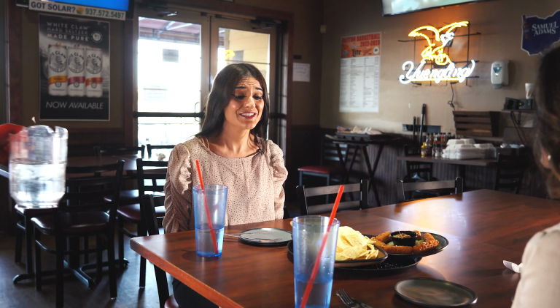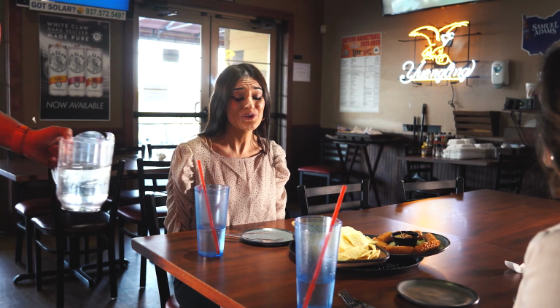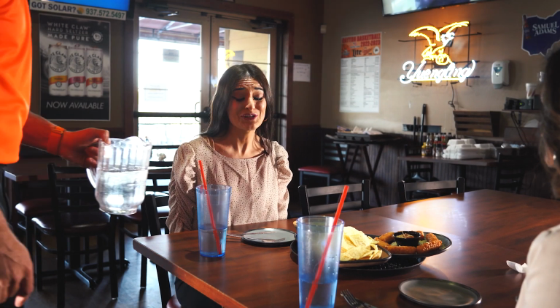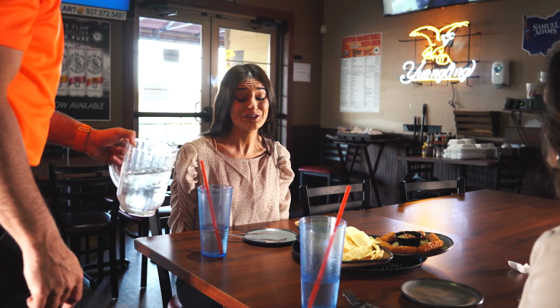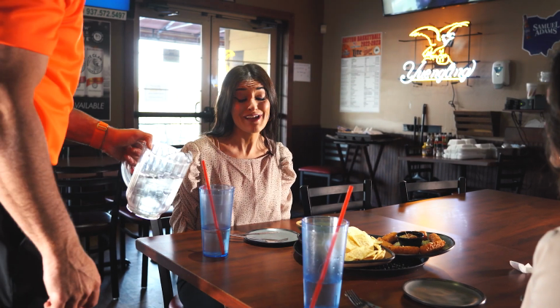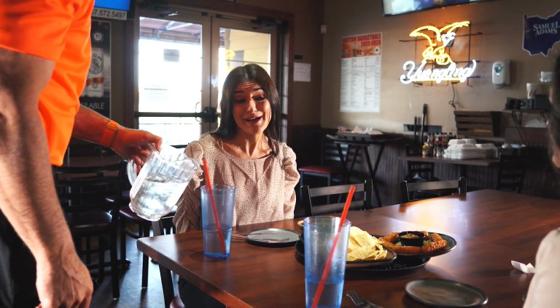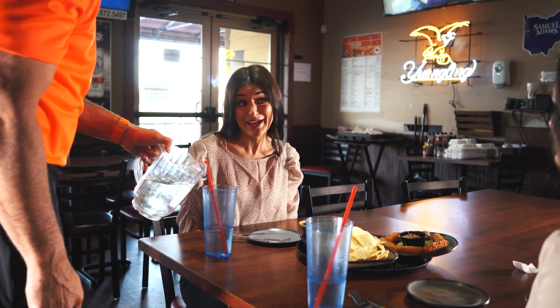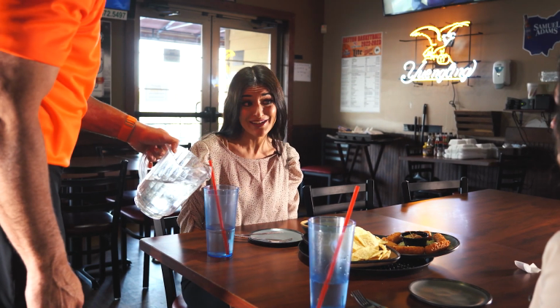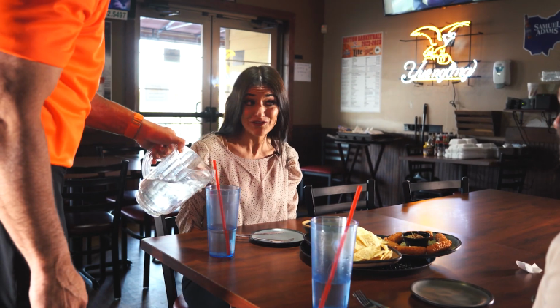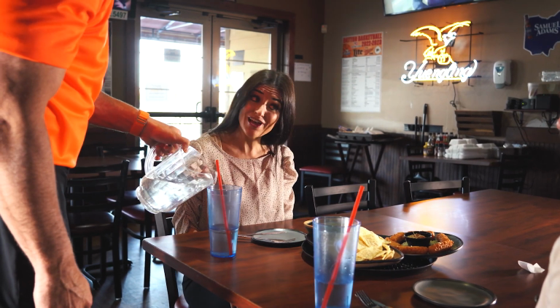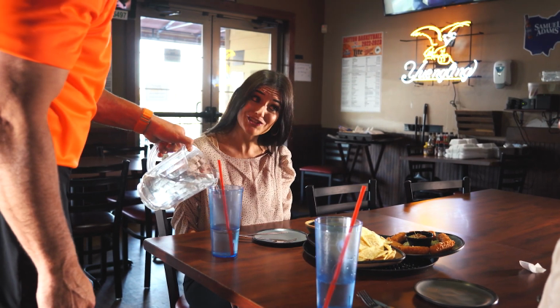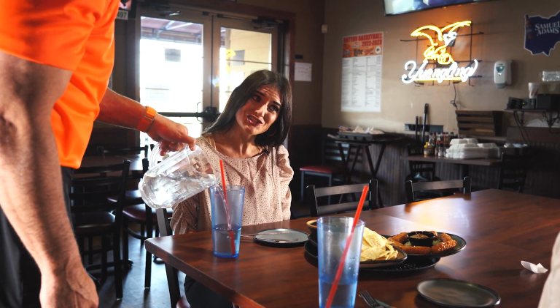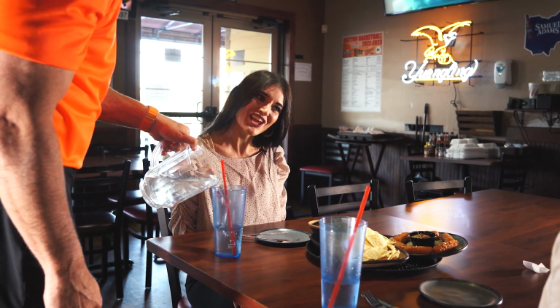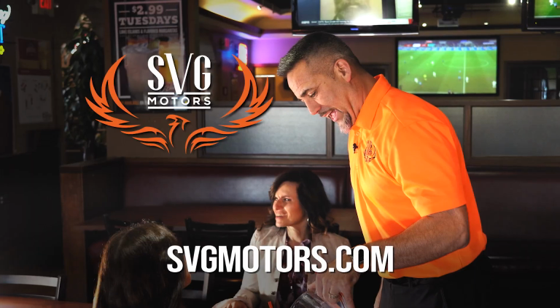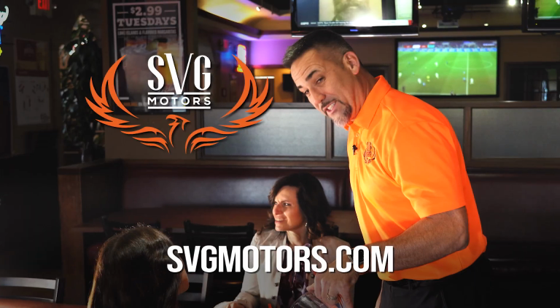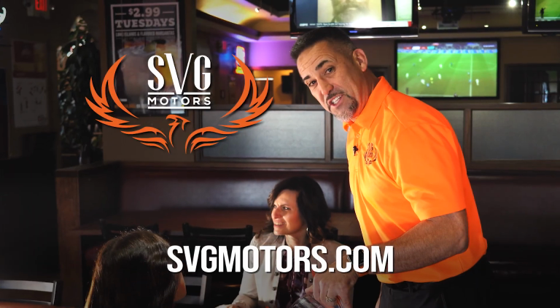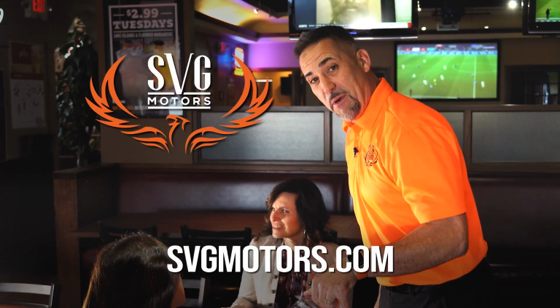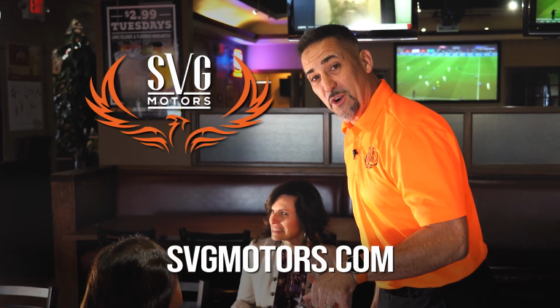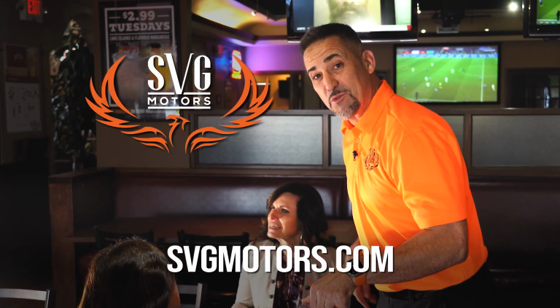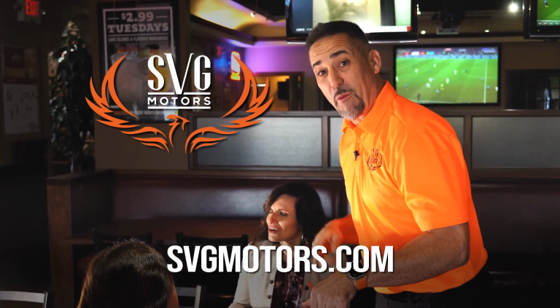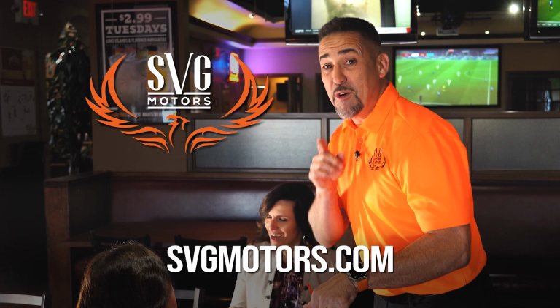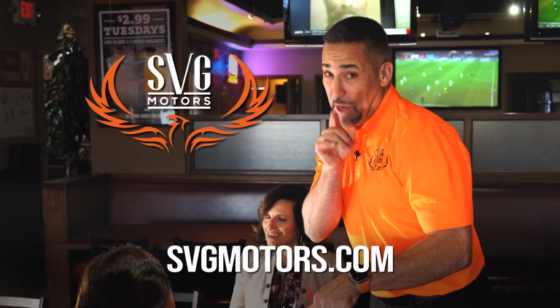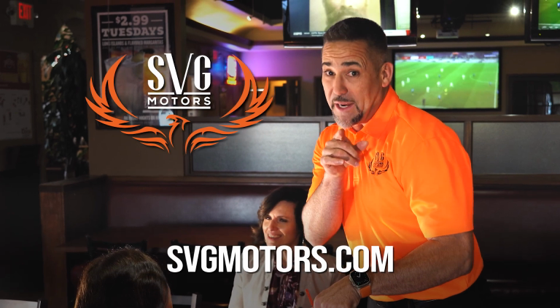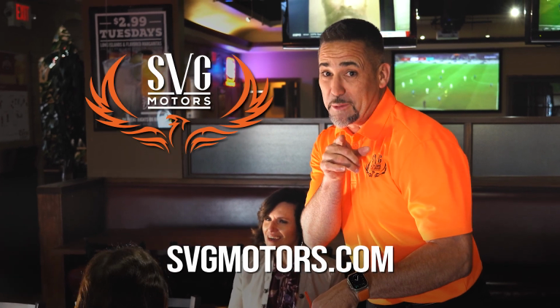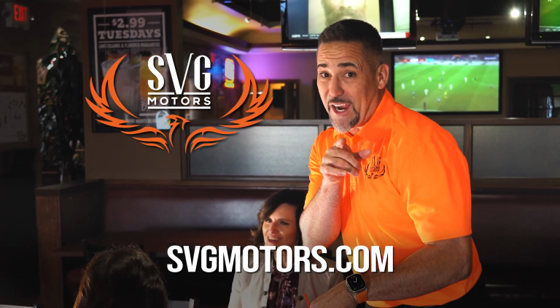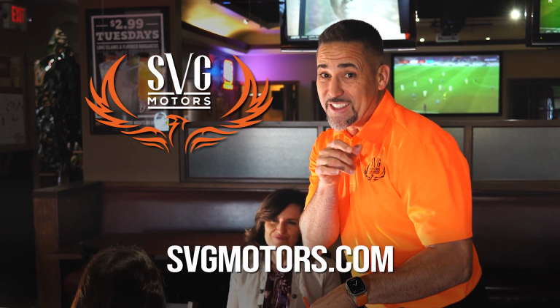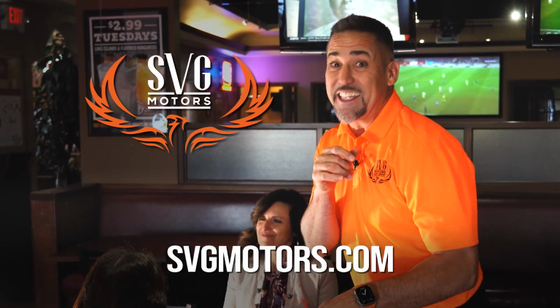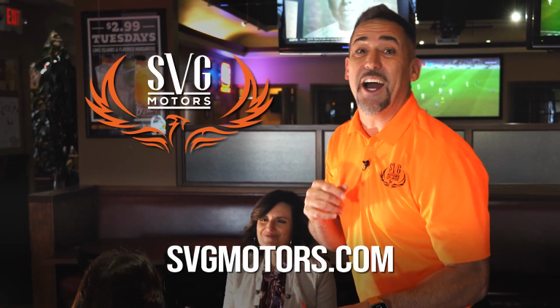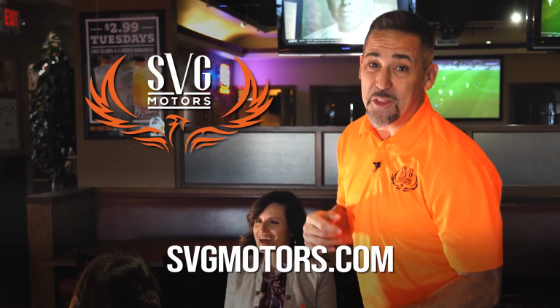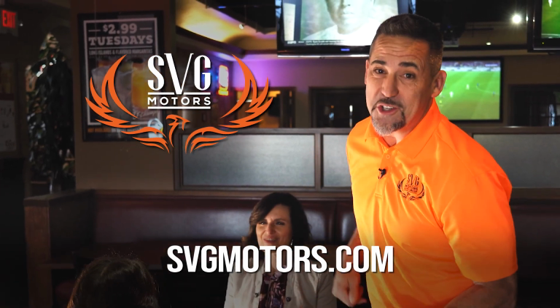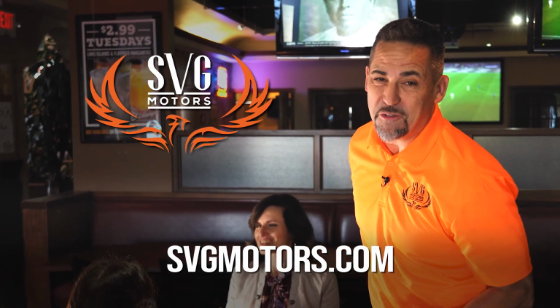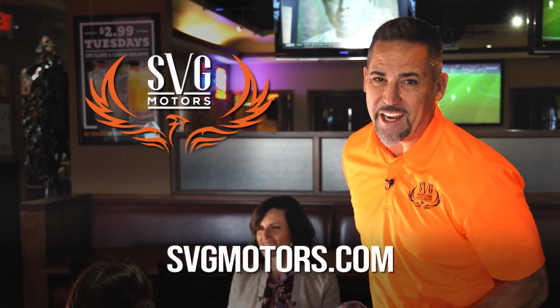So you're not paying for lunch? SVG Motors, where we move you up a couple tires, get the other two free.